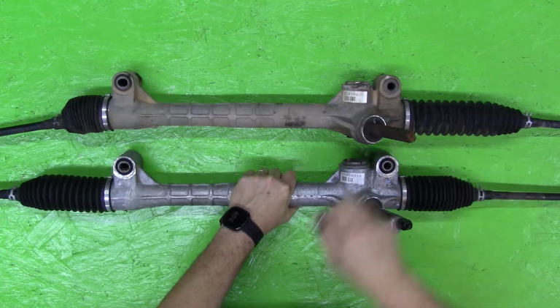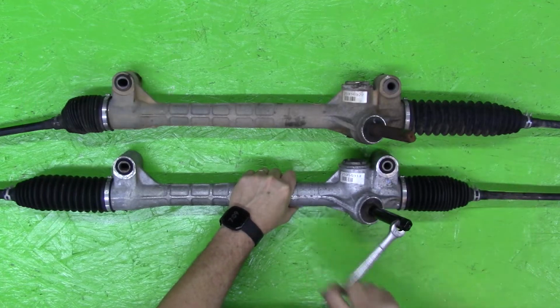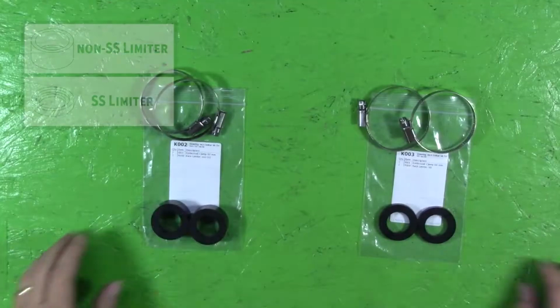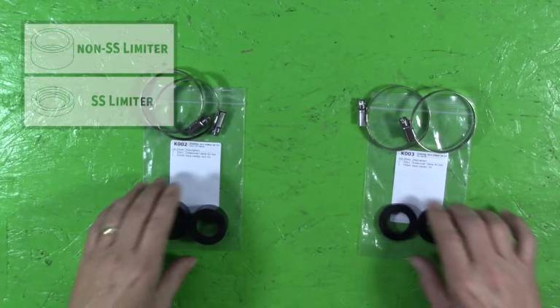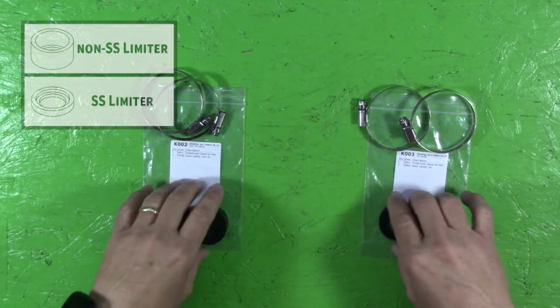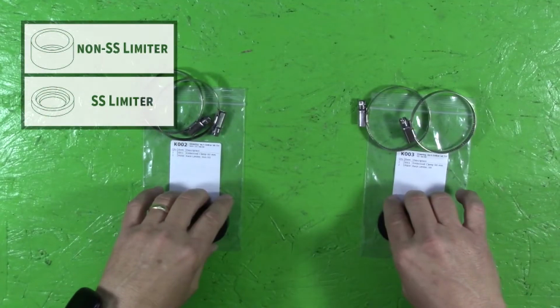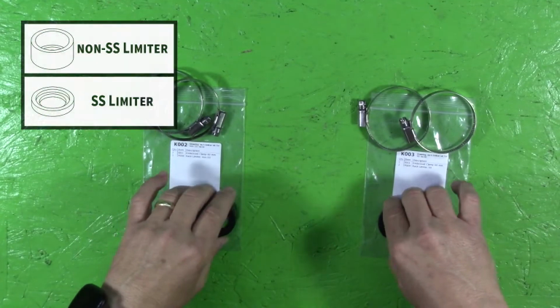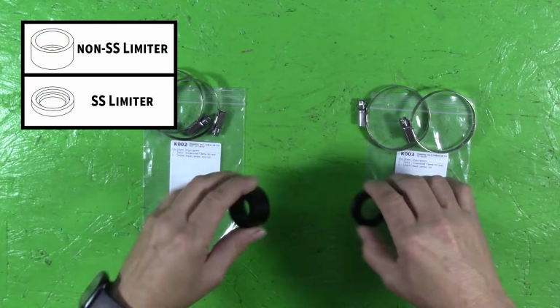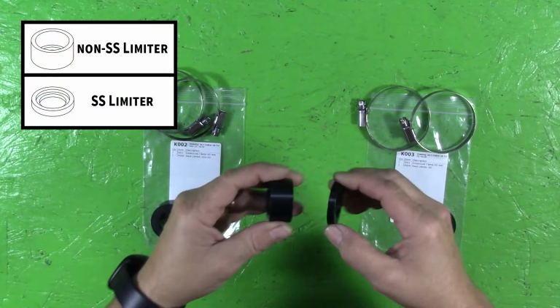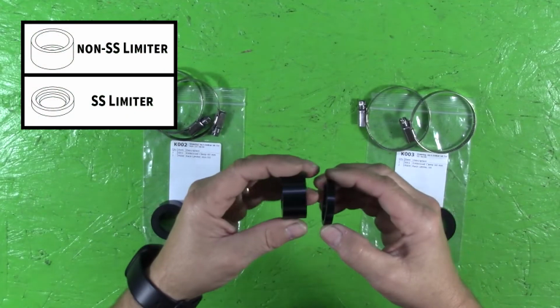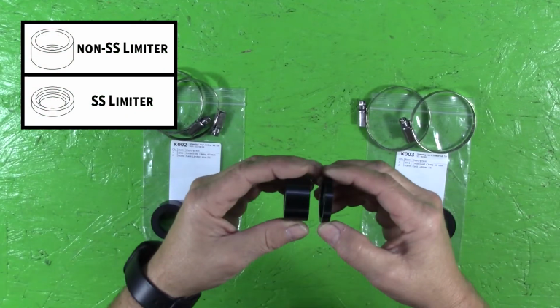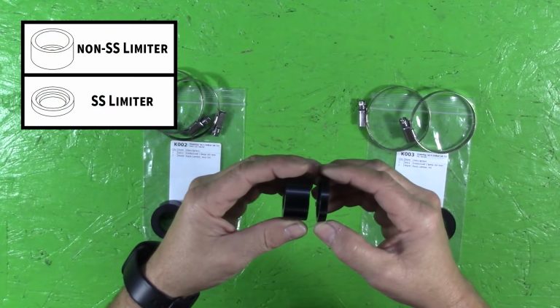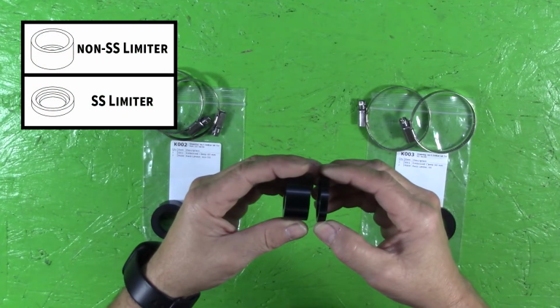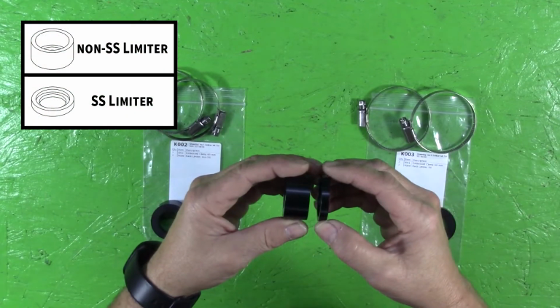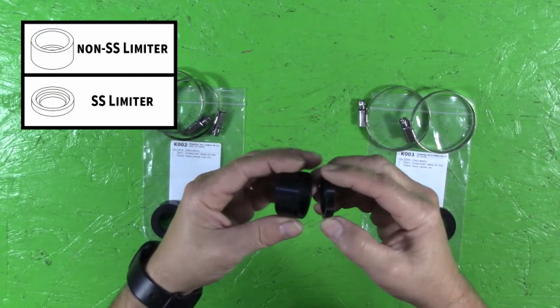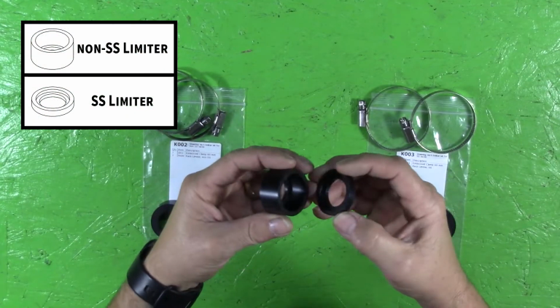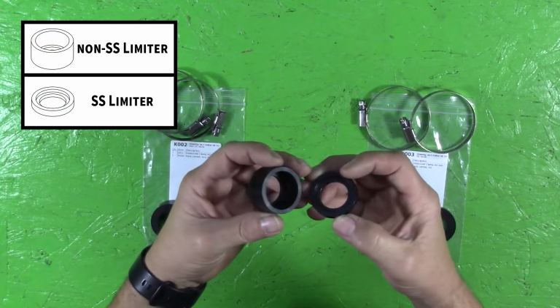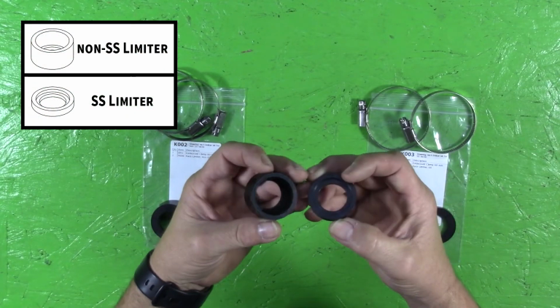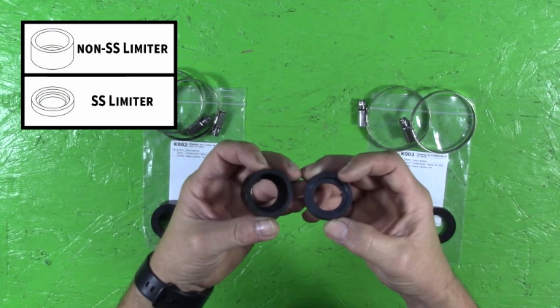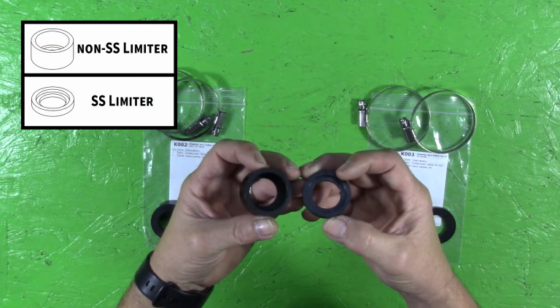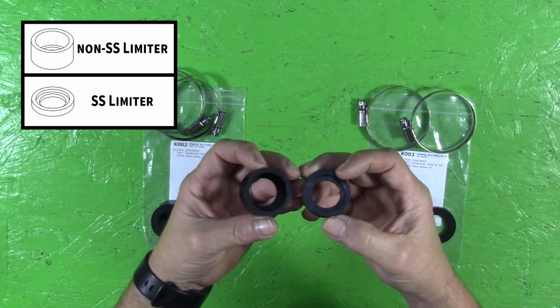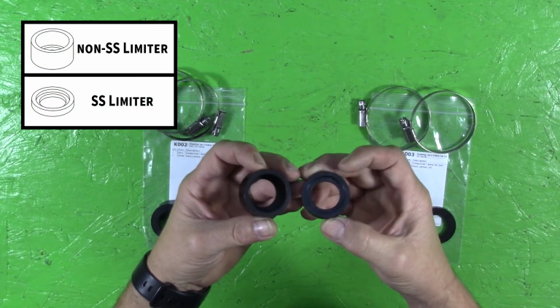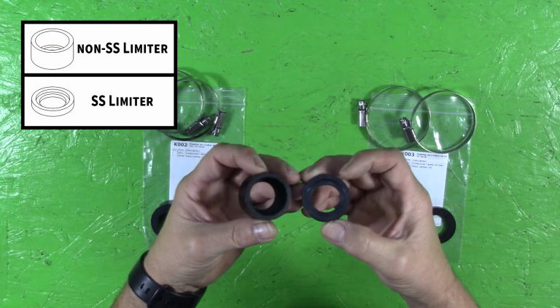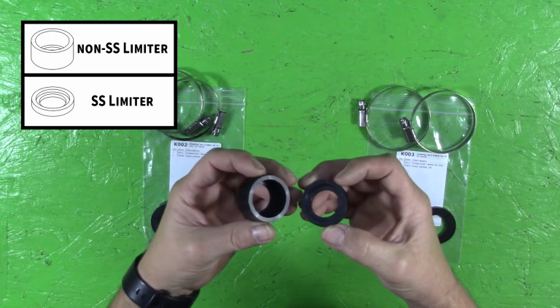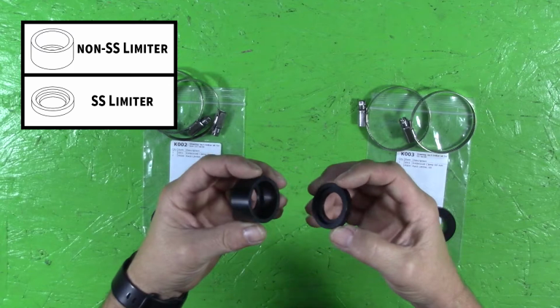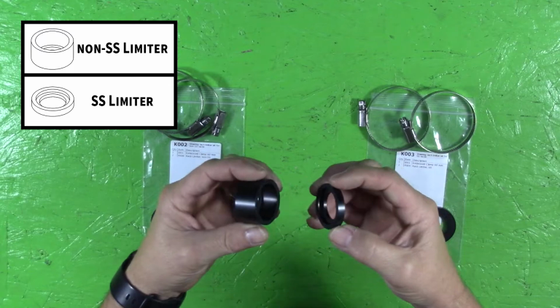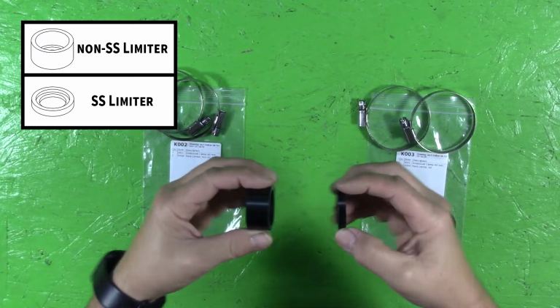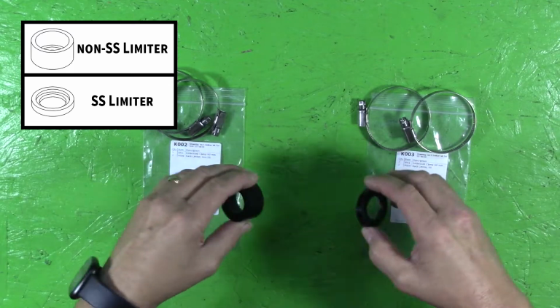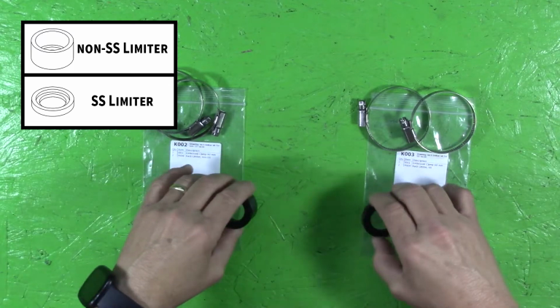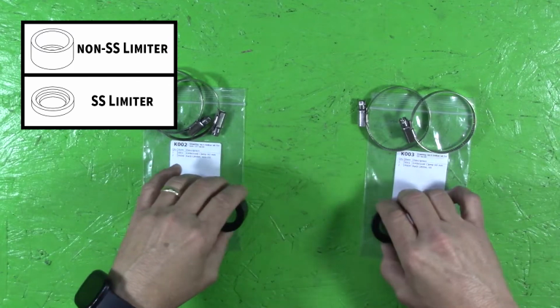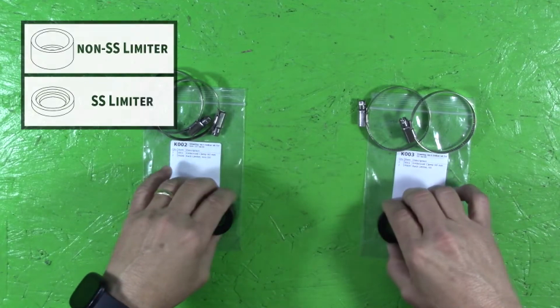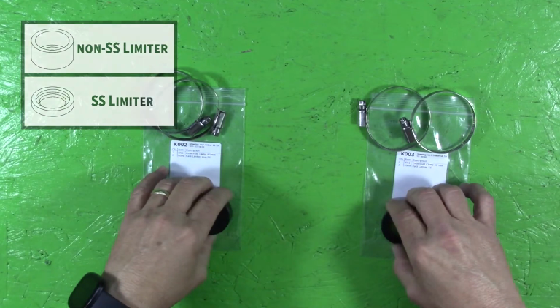The non-SS kit will include thicker limiters. If you think you have the wrong pieces, please contact us.